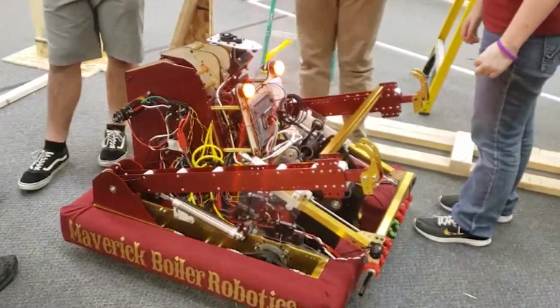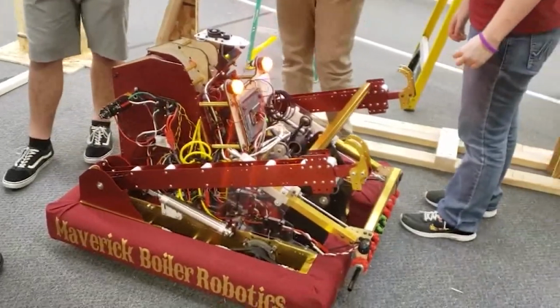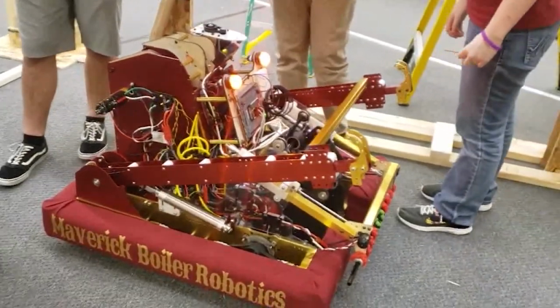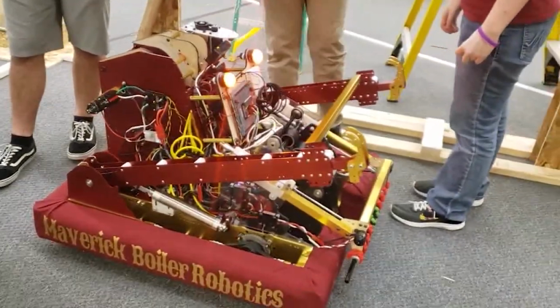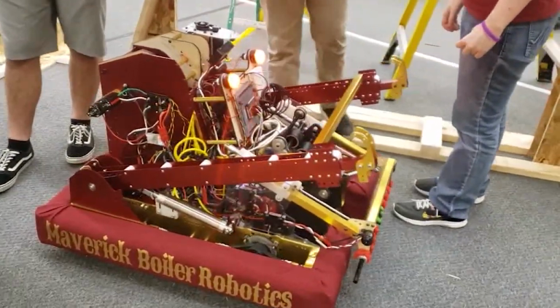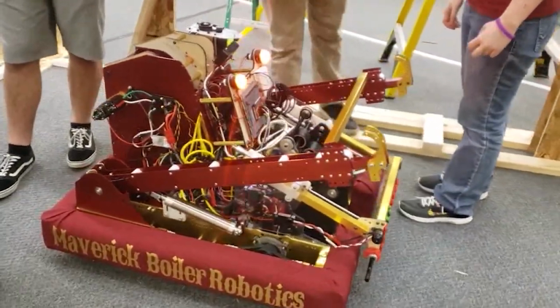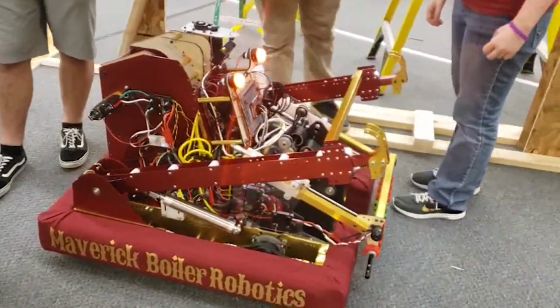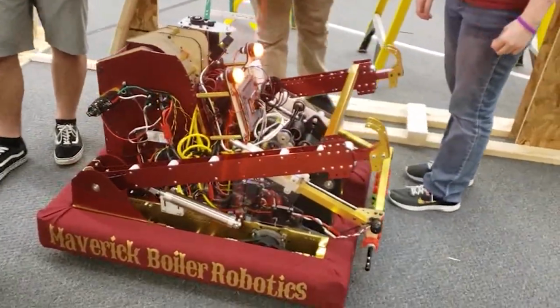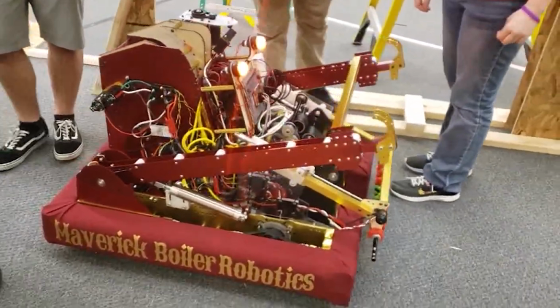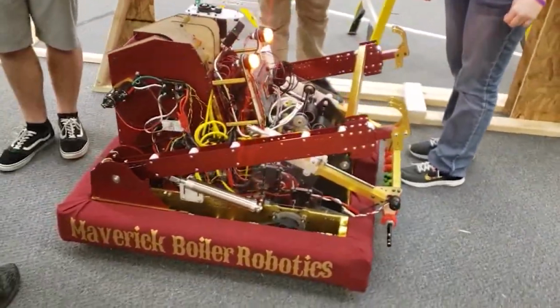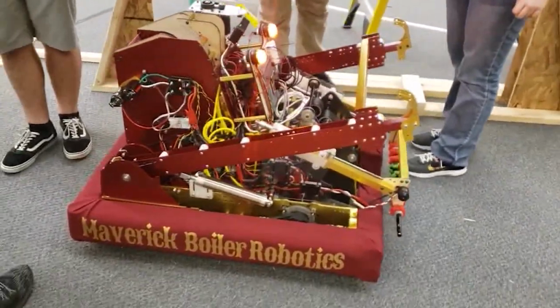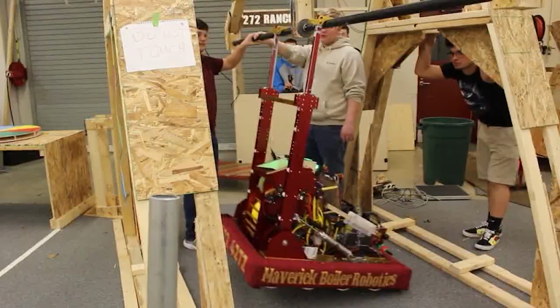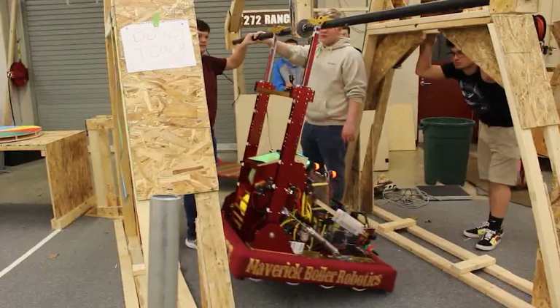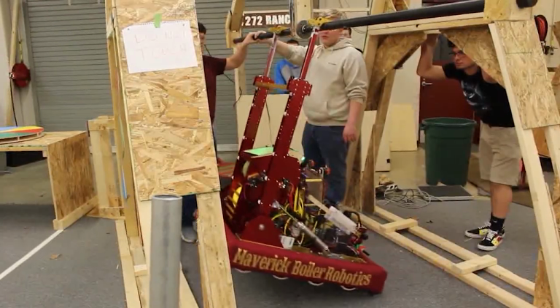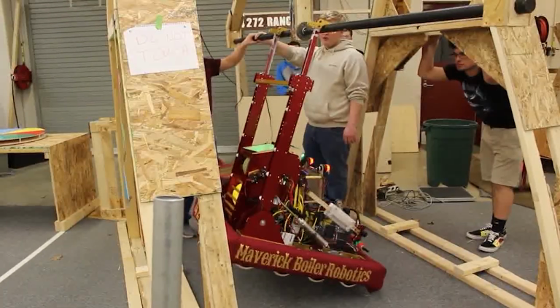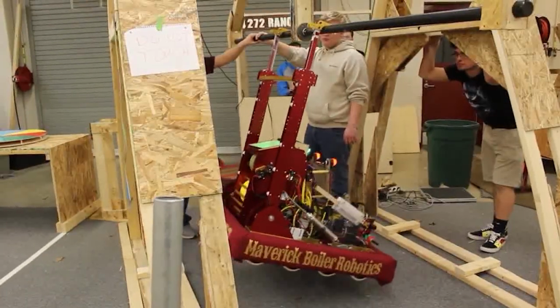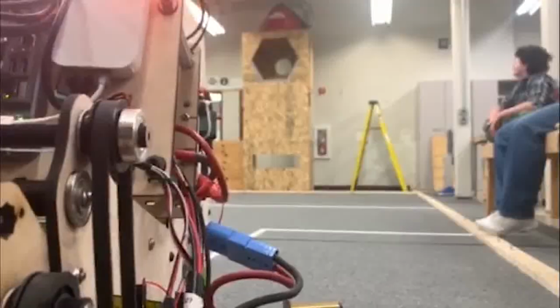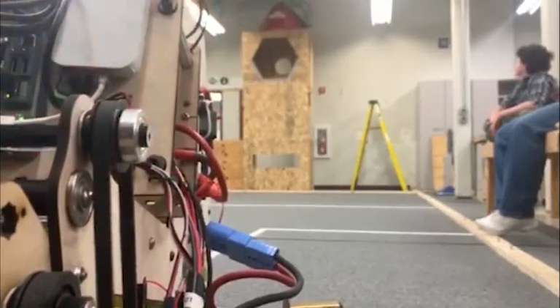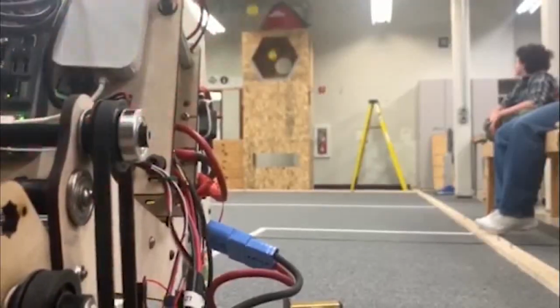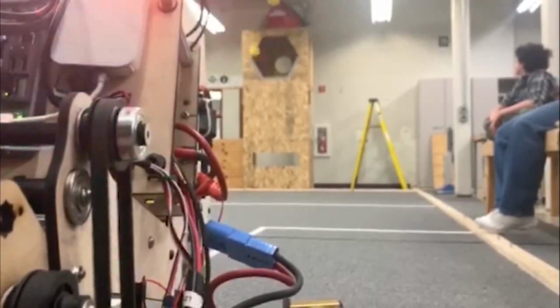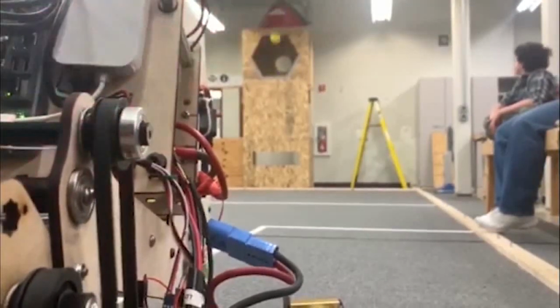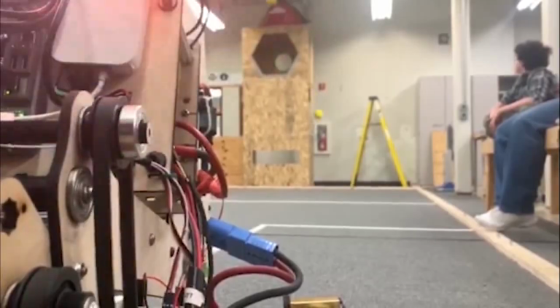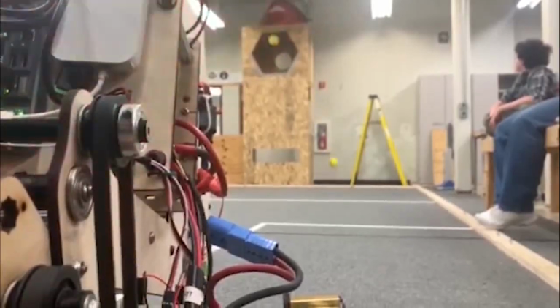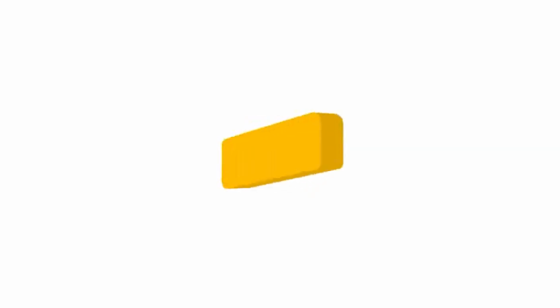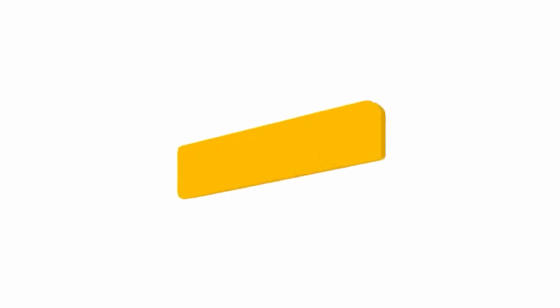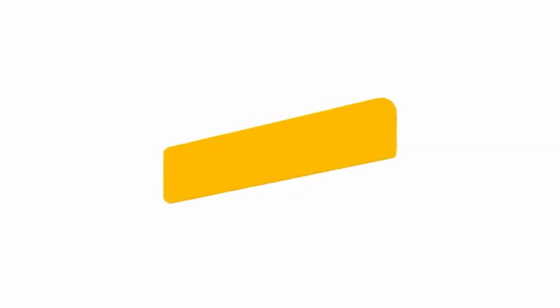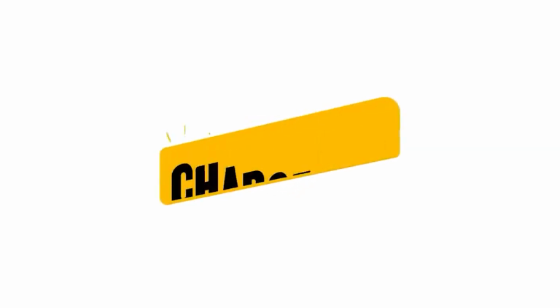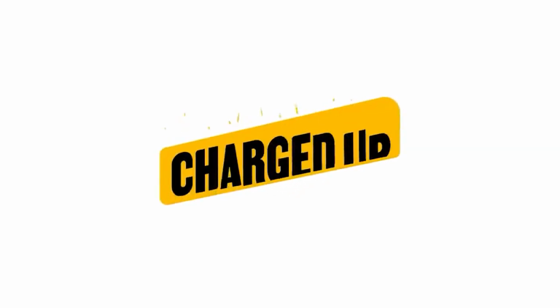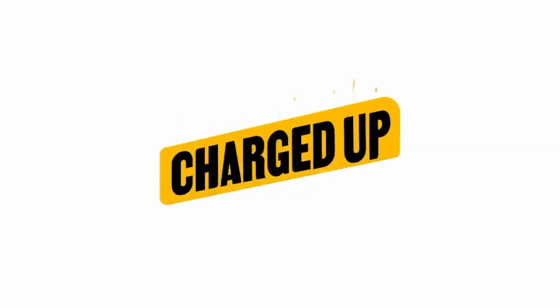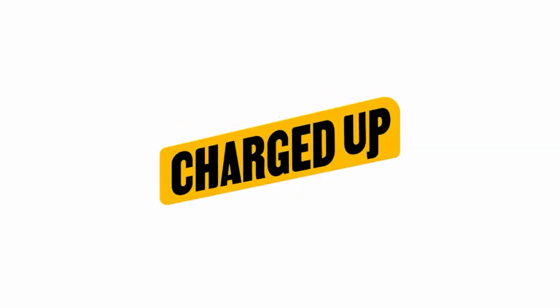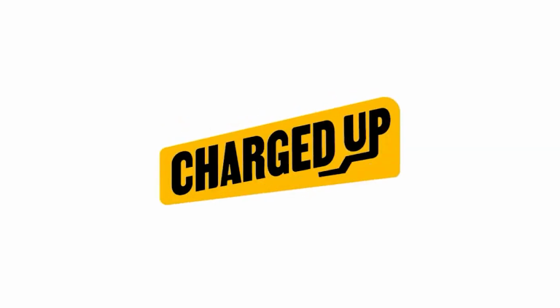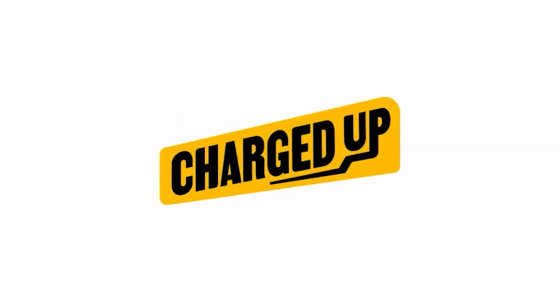You may remember last year's robot. It was programmed to climb and throw balls into a basket-like area. But this year, the game is entirely different.